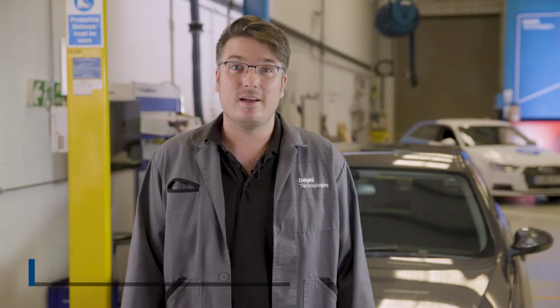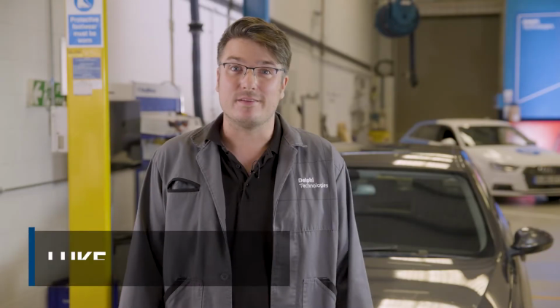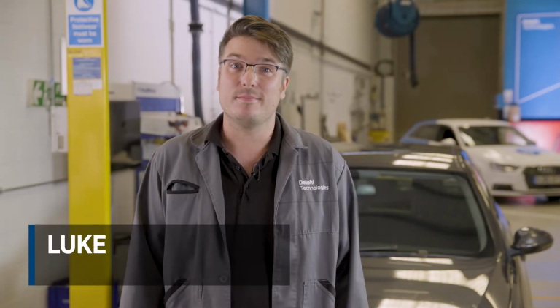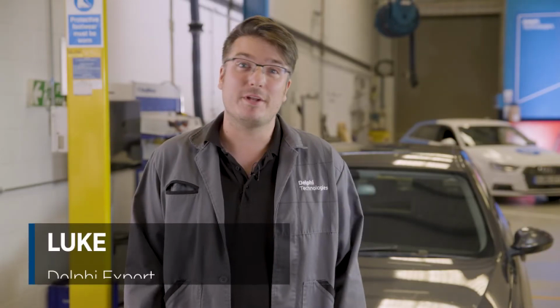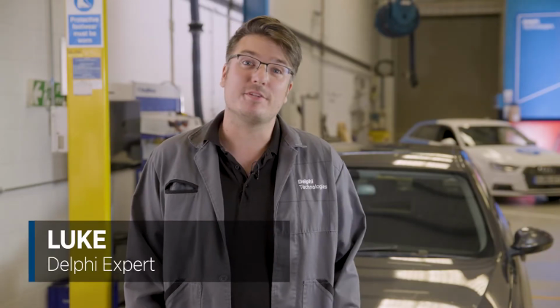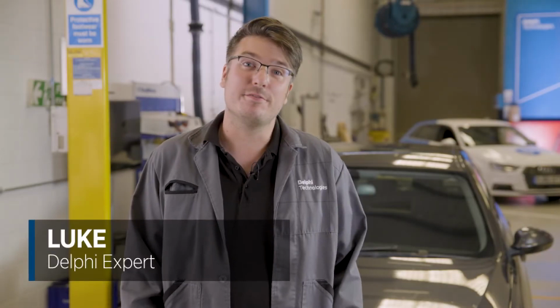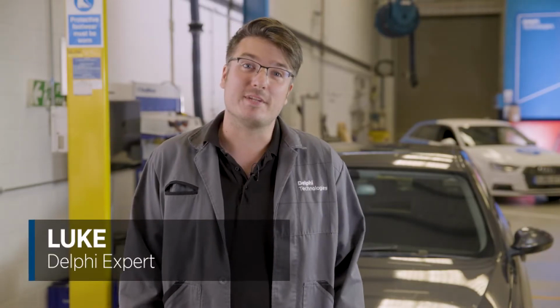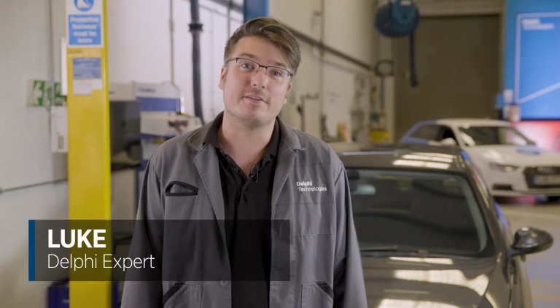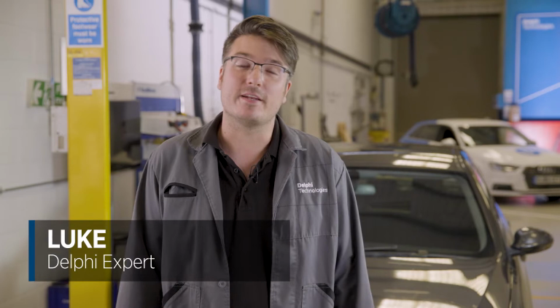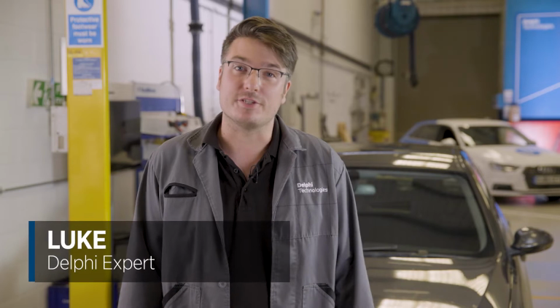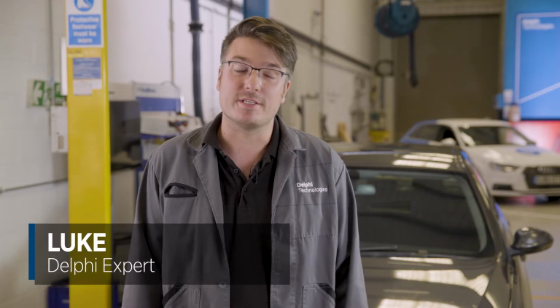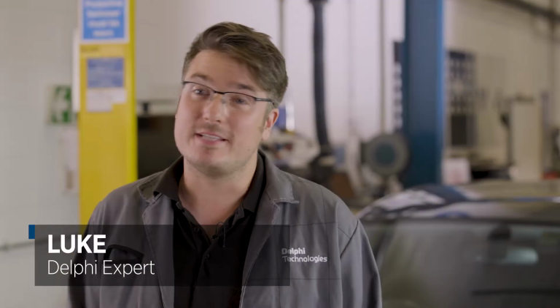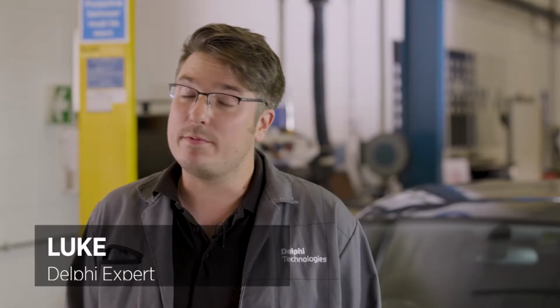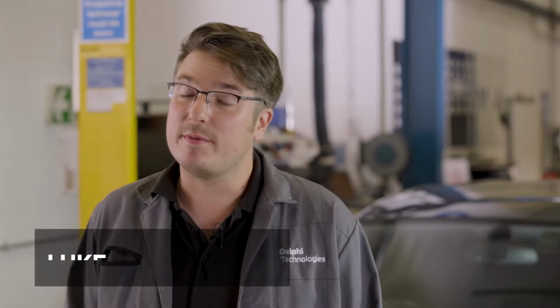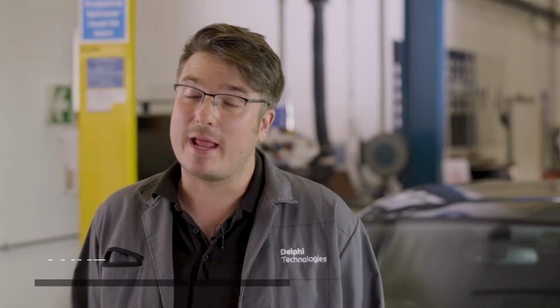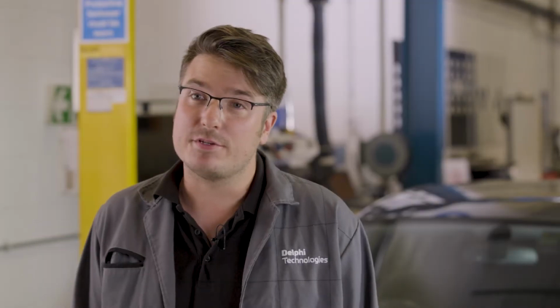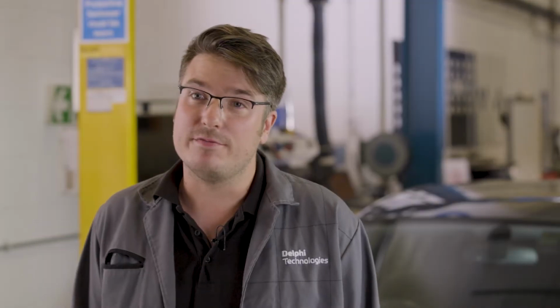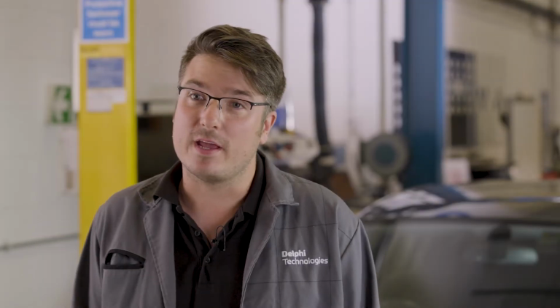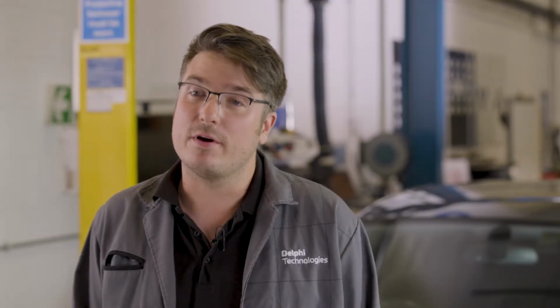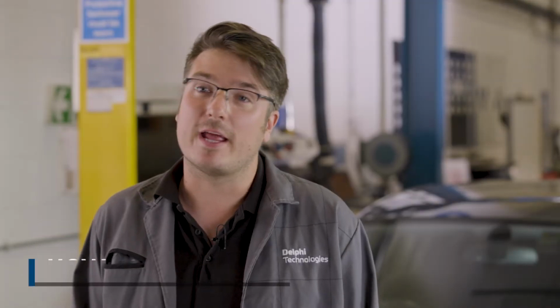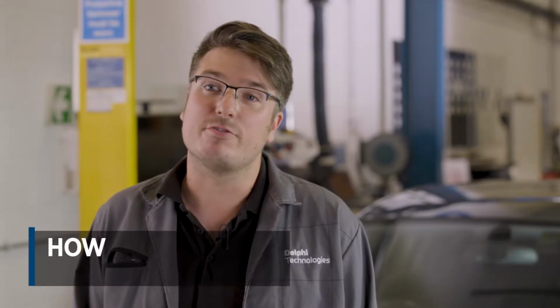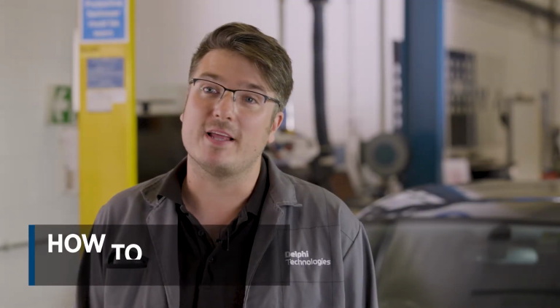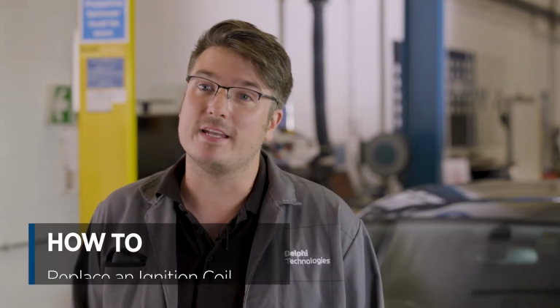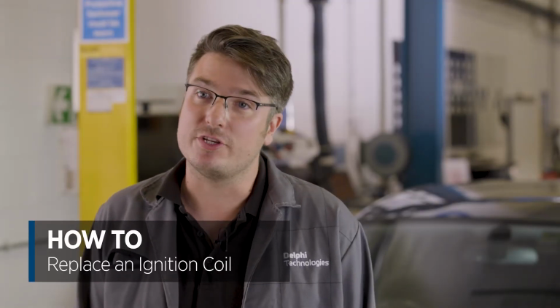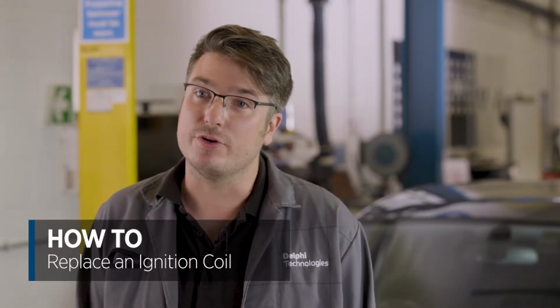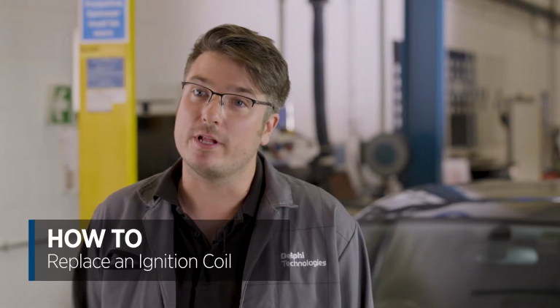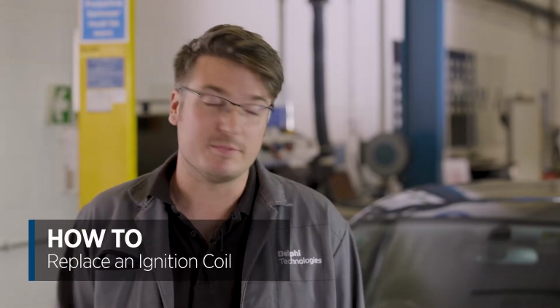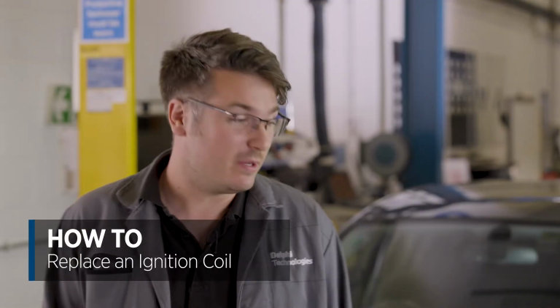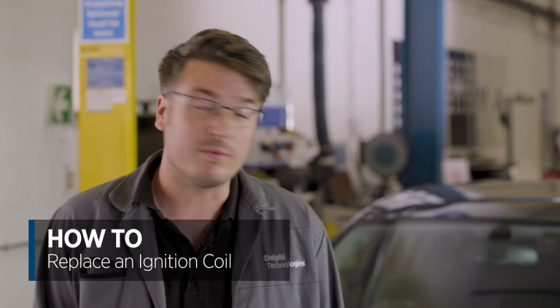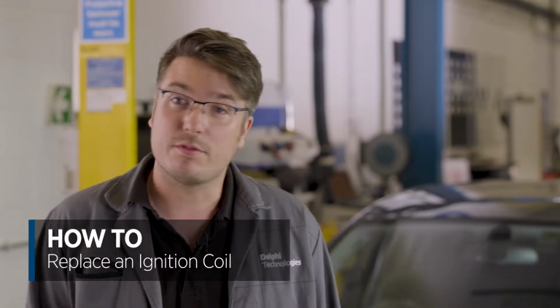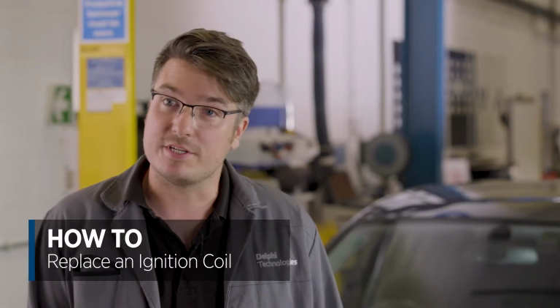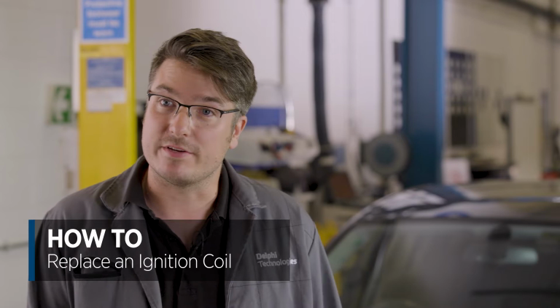Hi, my name is Luke from Delphi Technologies. Today we're going to be doing a how-to video on how to replace an ignition coil on this BMW 3 Series.